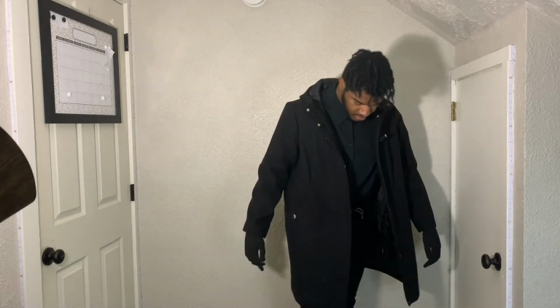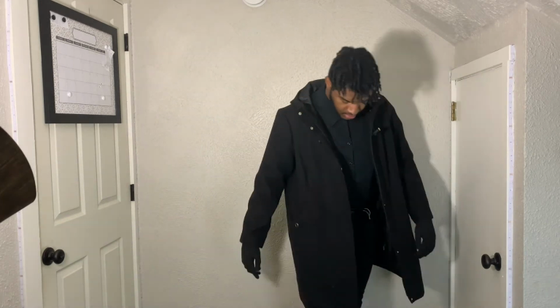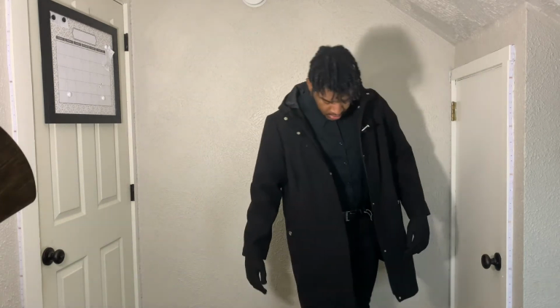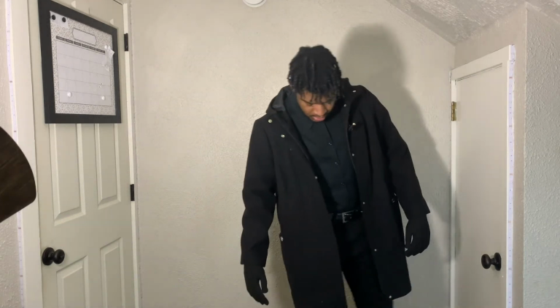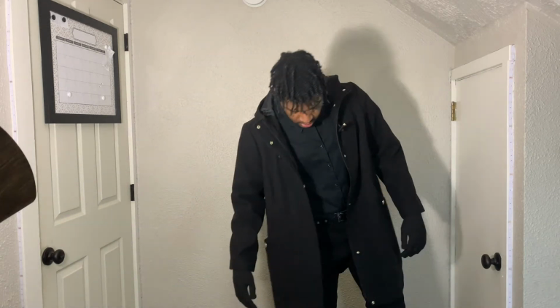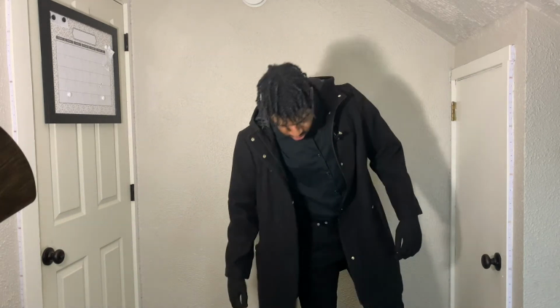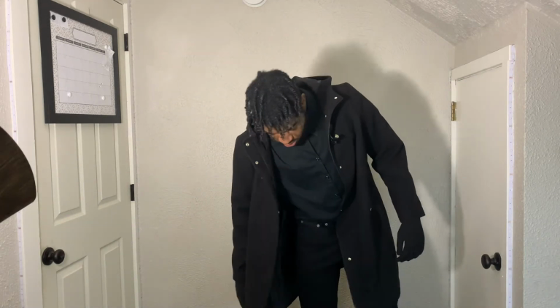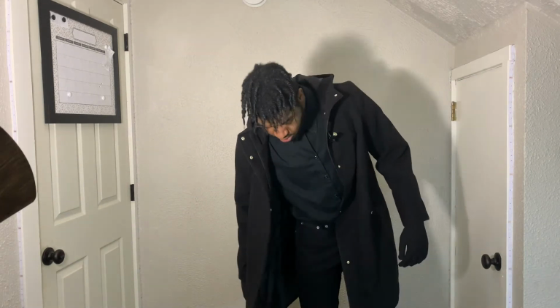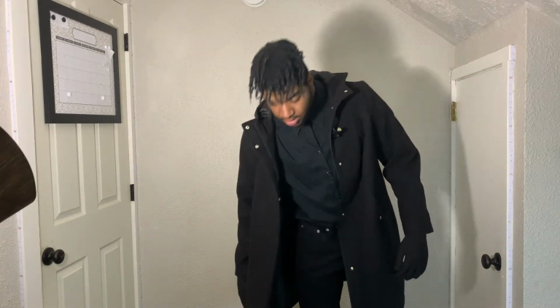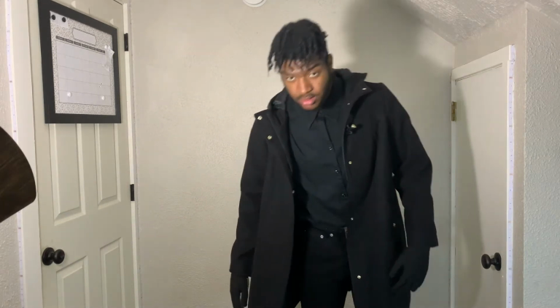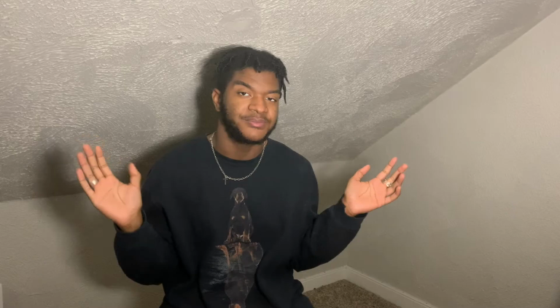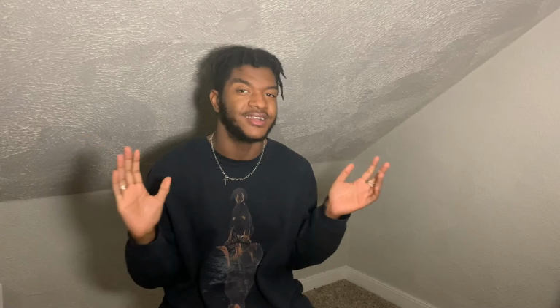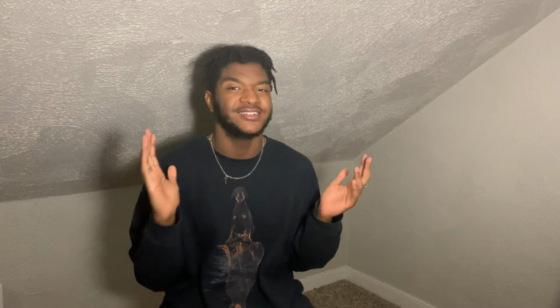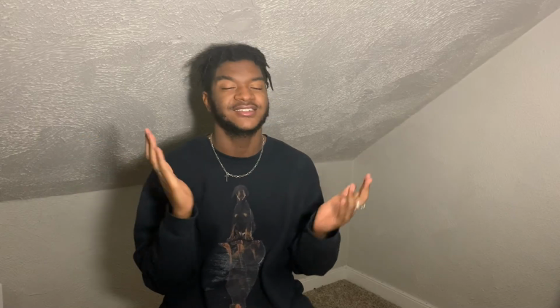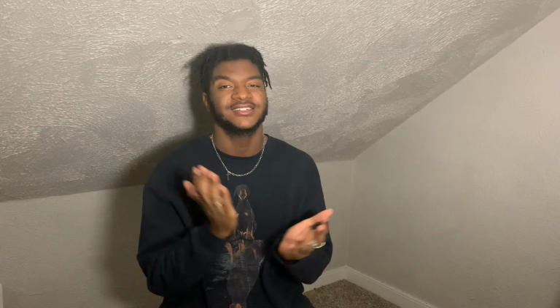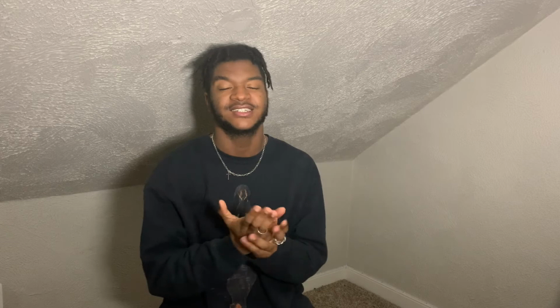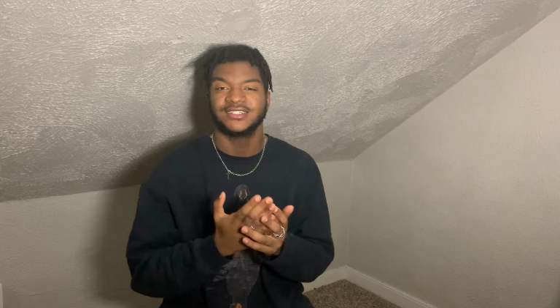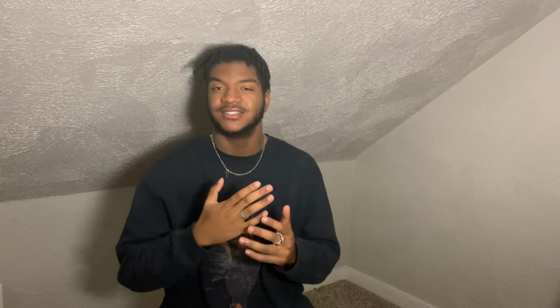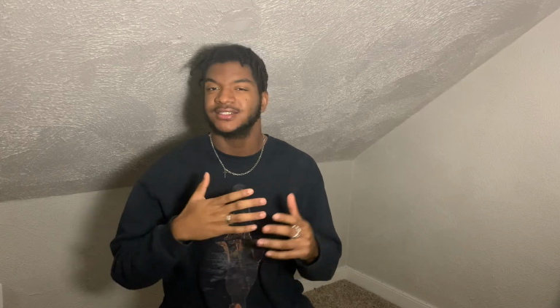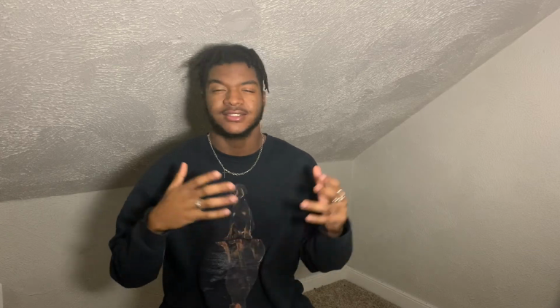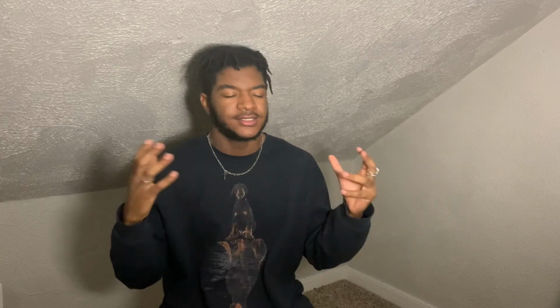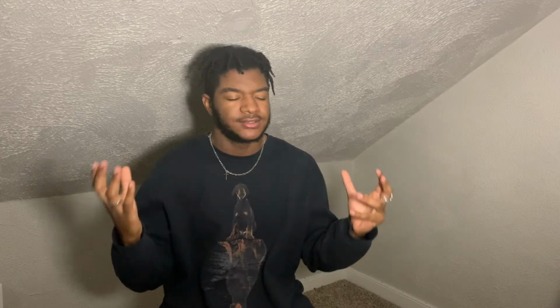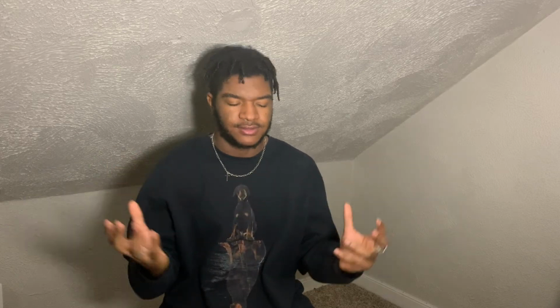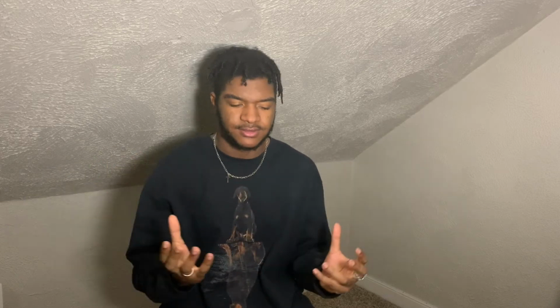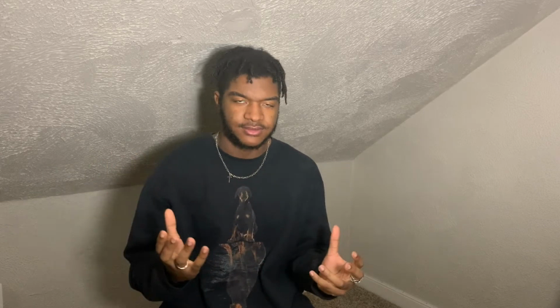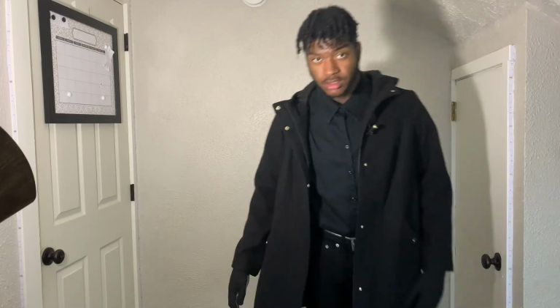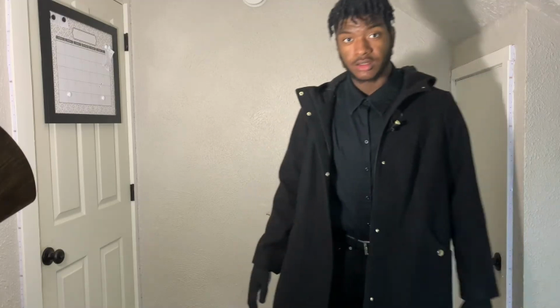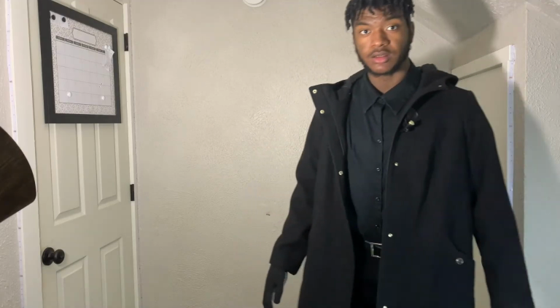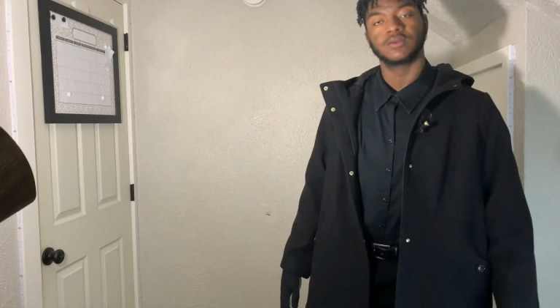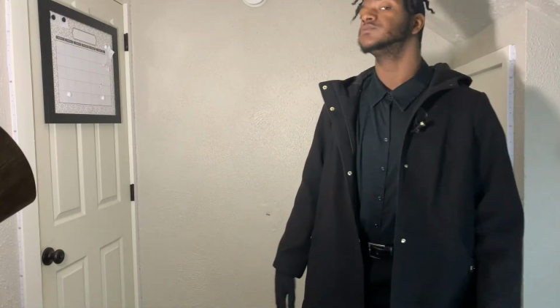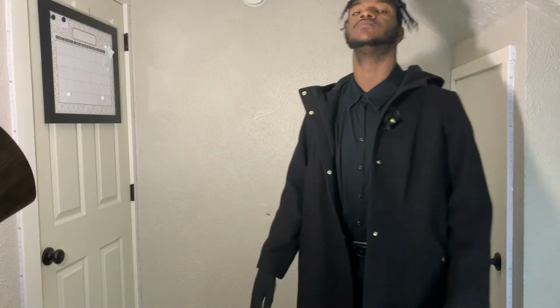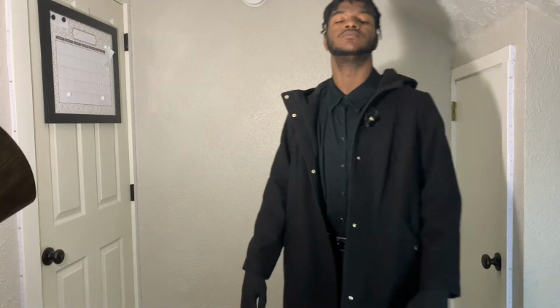I know it's an all-black fit, but look at him.